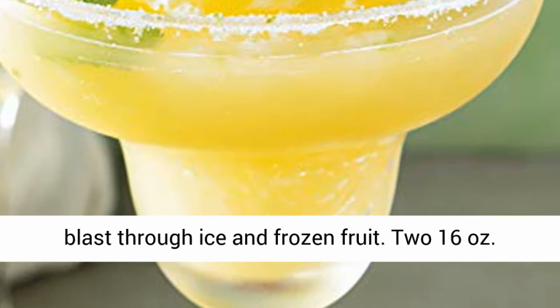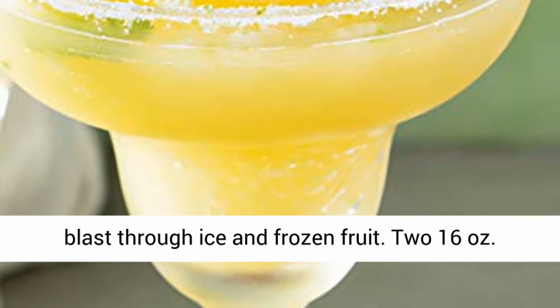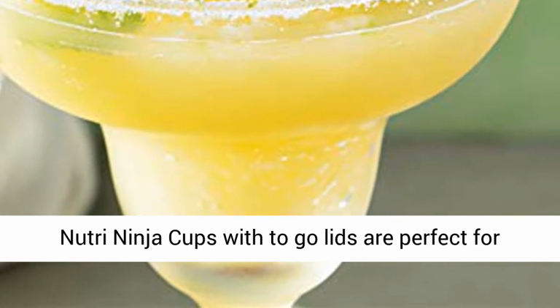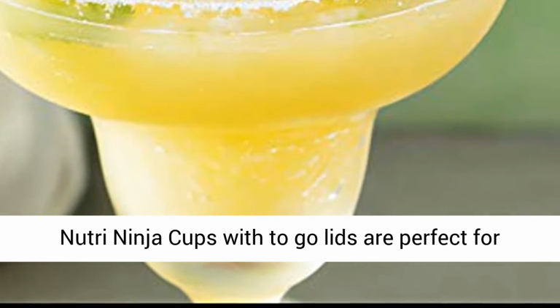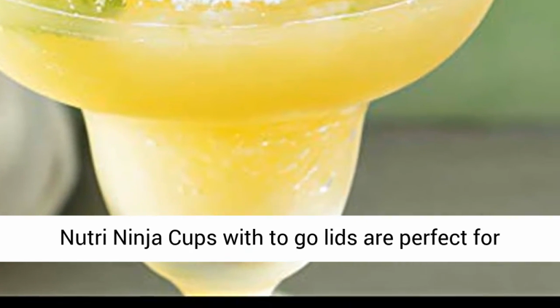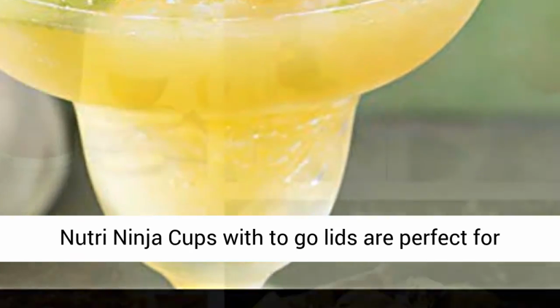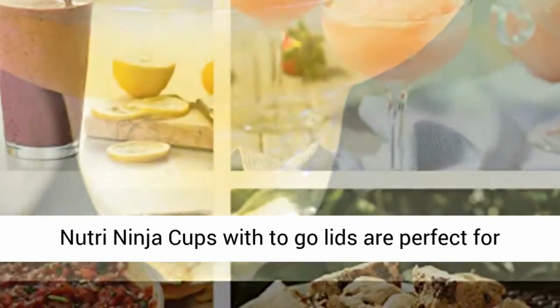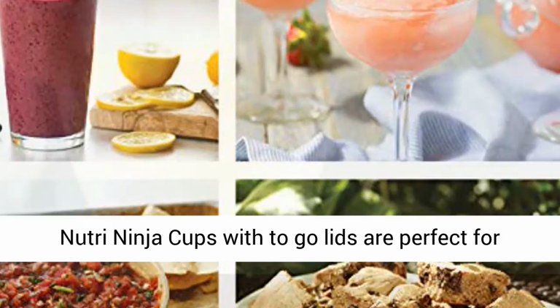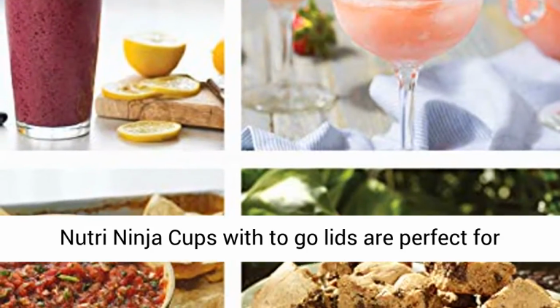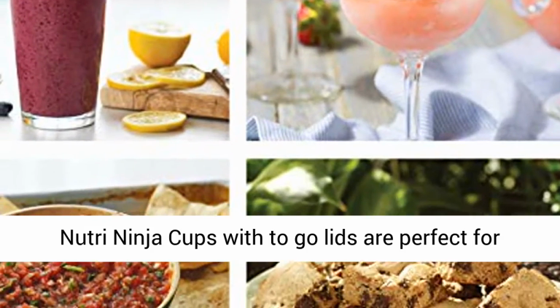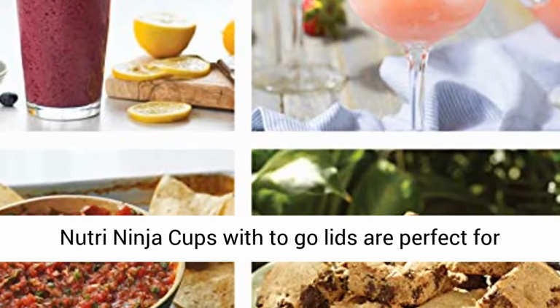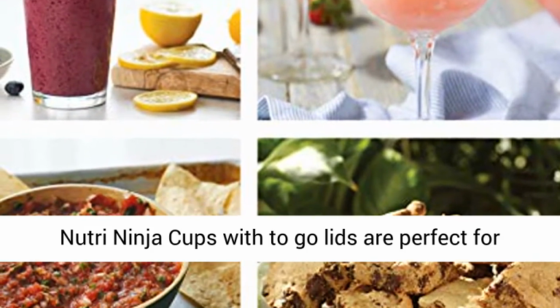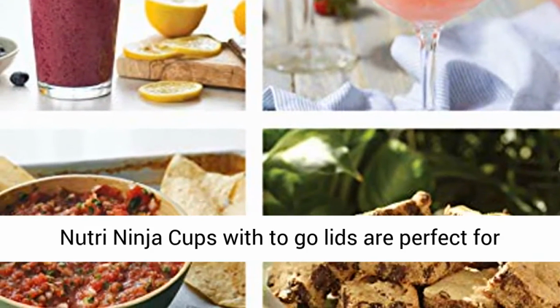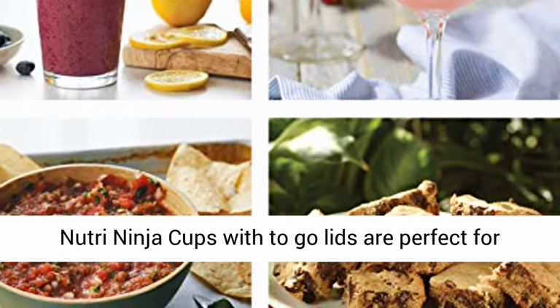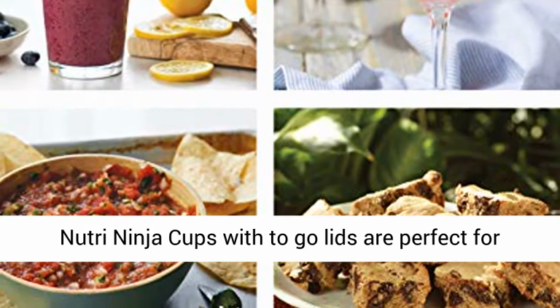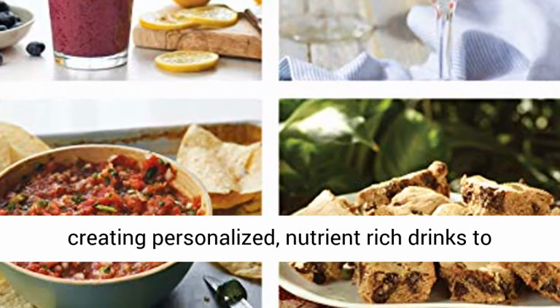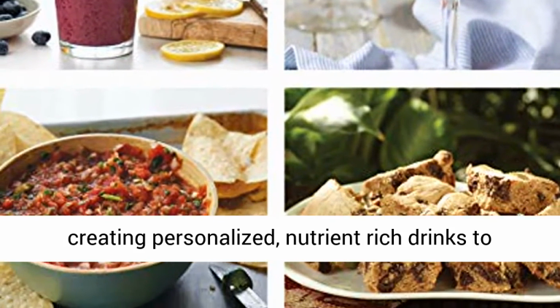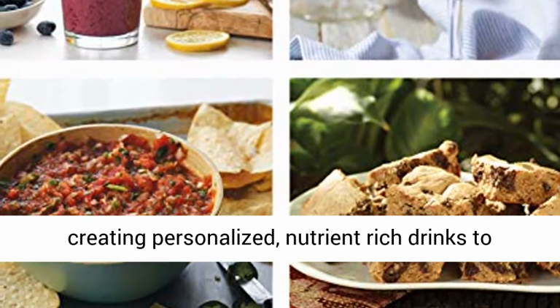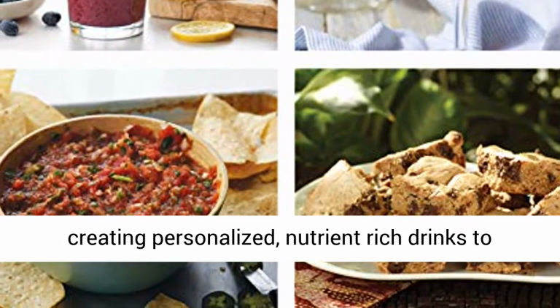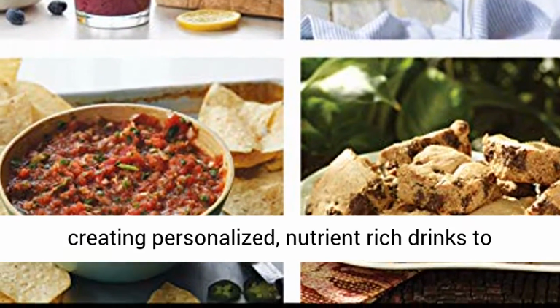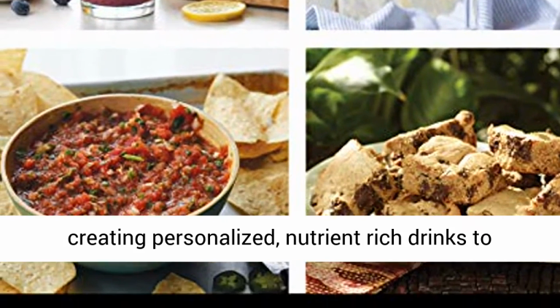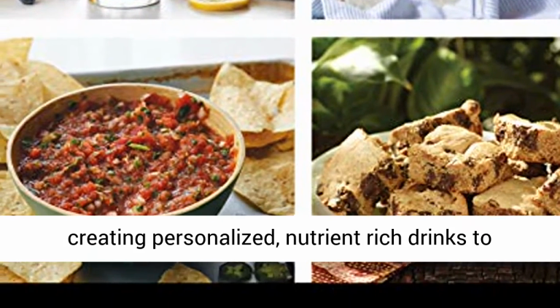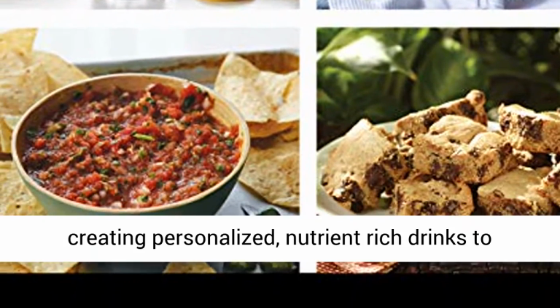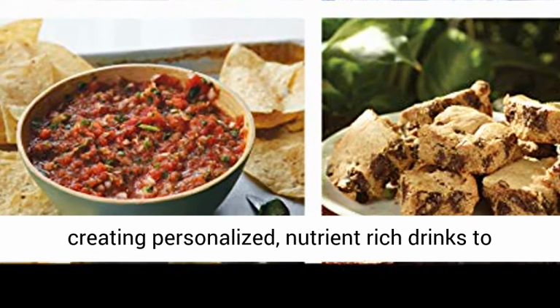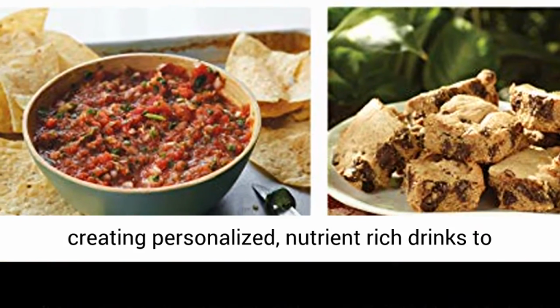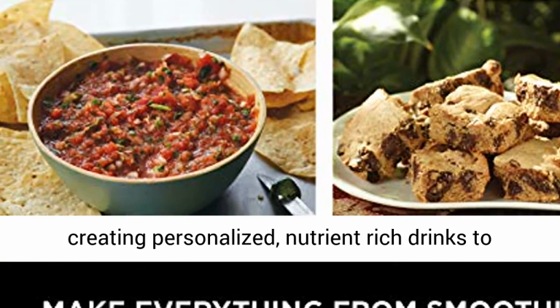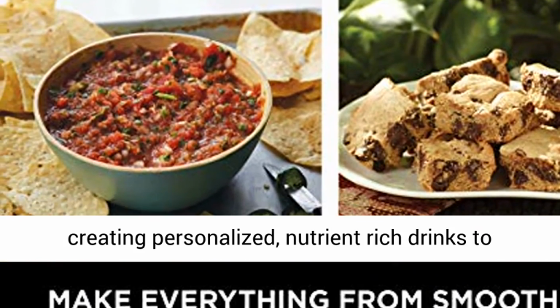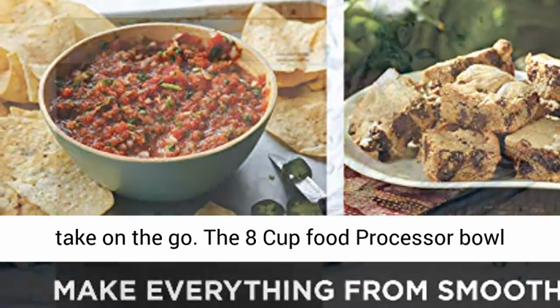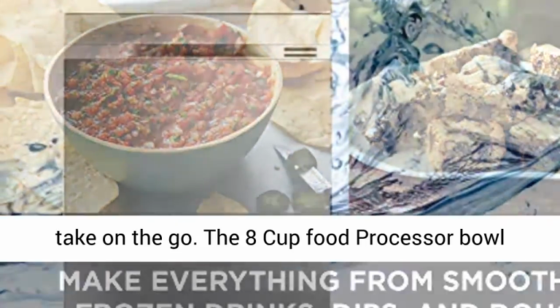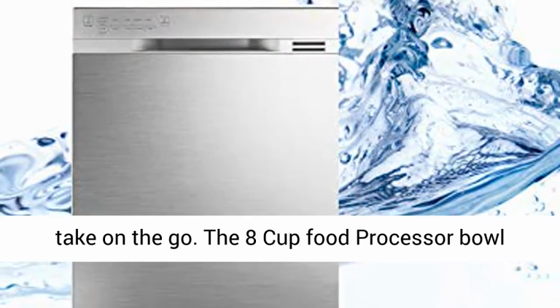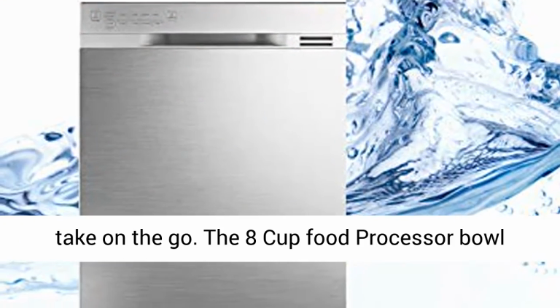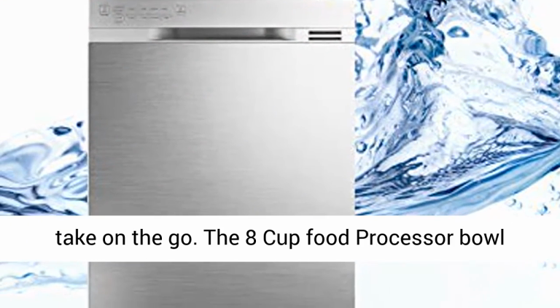Two 16 ounce Nutri Ninja cups with to-go lids are perfect for creating personalized, nutrient-rich drinks to take on the go.